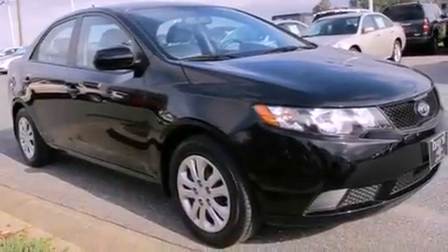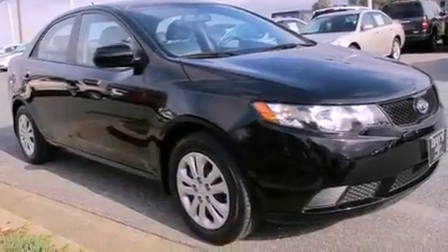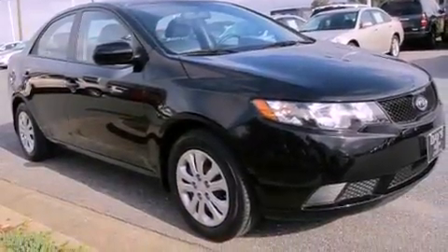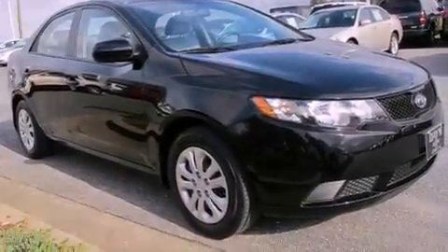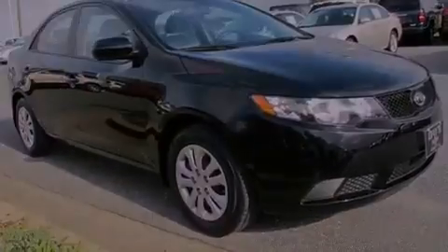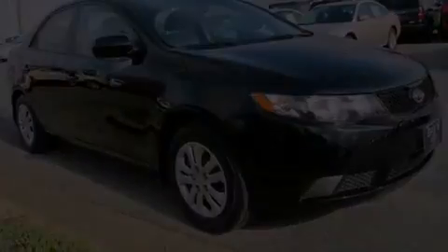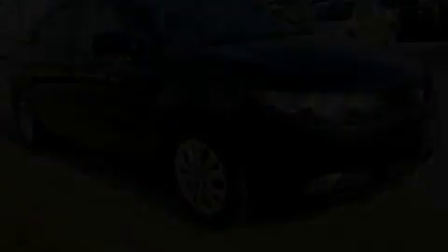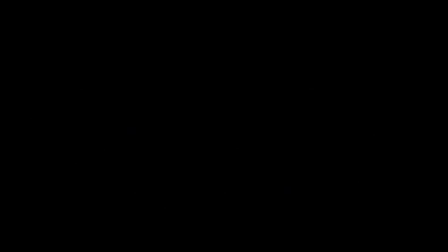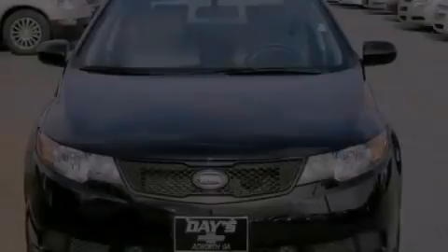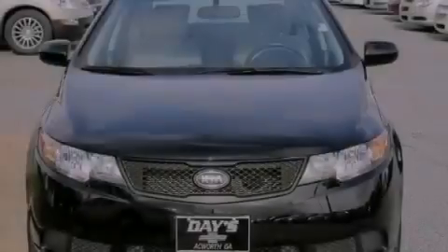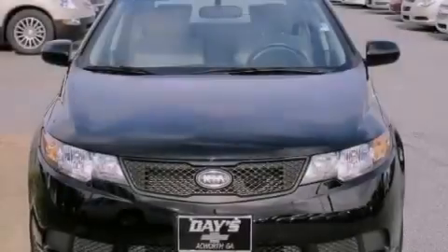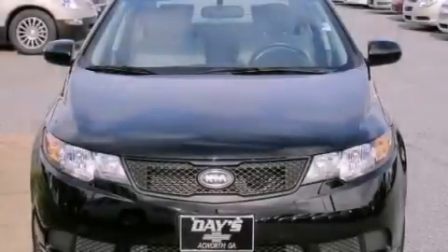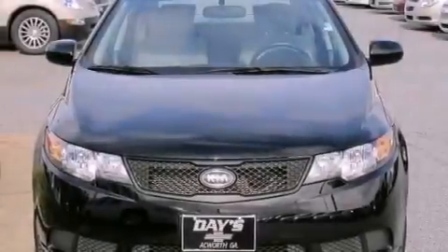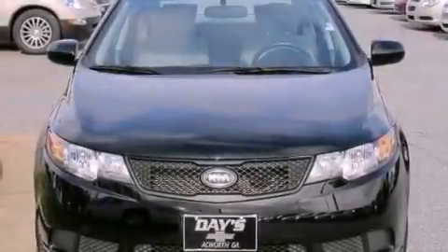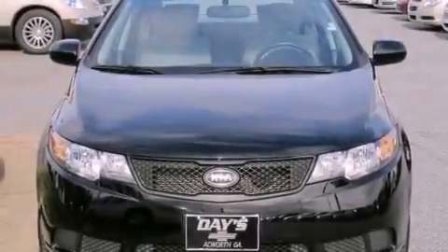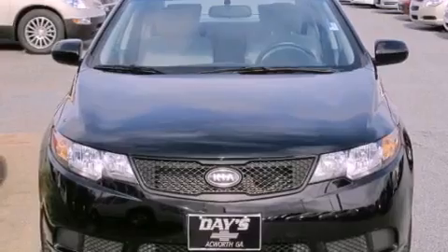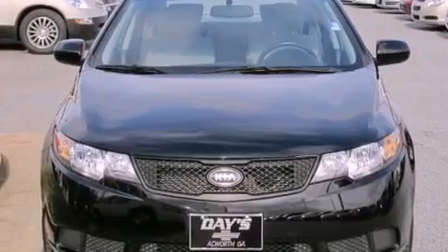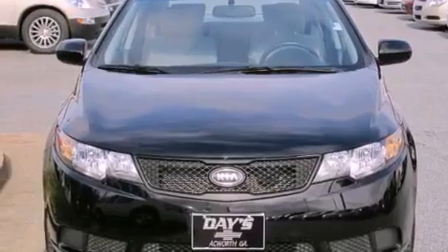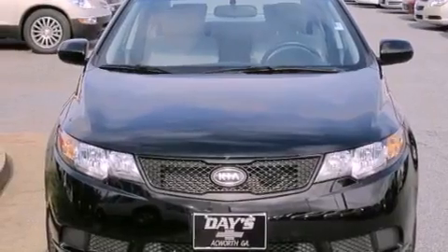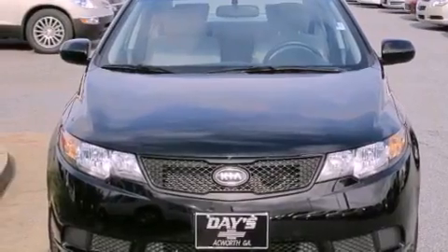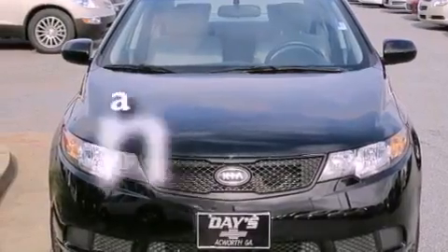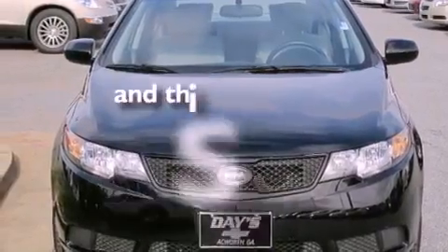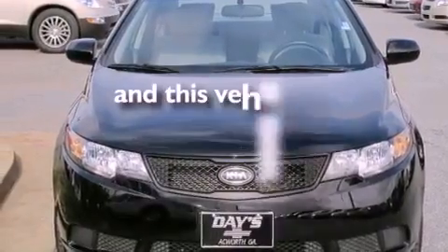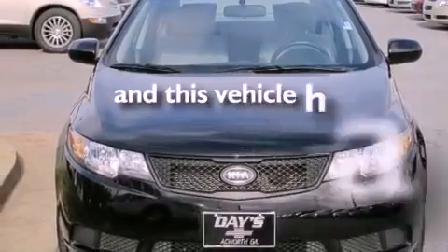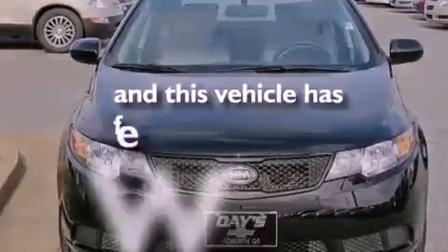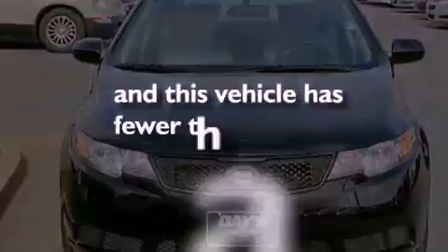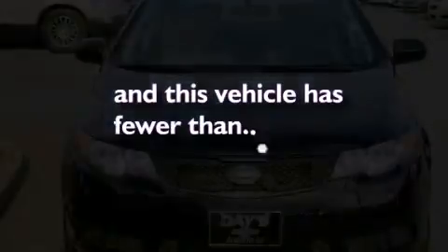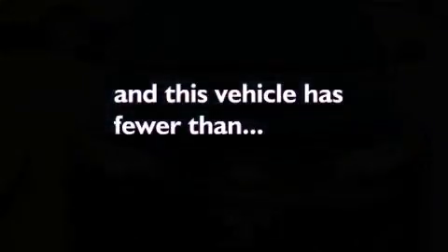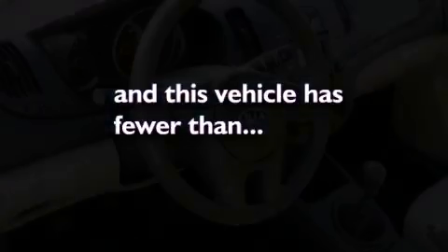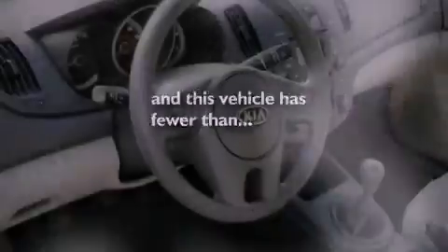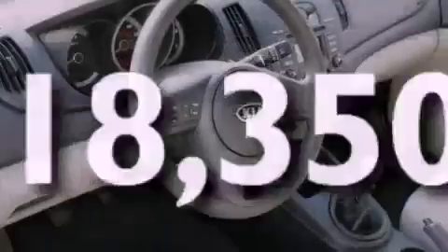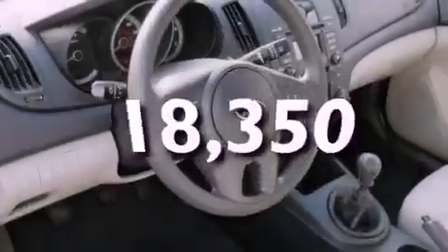Rear impact crumple zones, halogen headlights, and a folding rear seat. And this vehicle has fewer than 19,000 miles on the odometer.